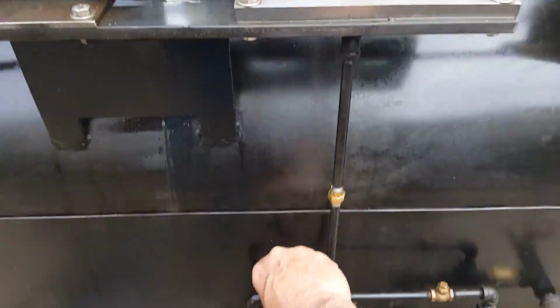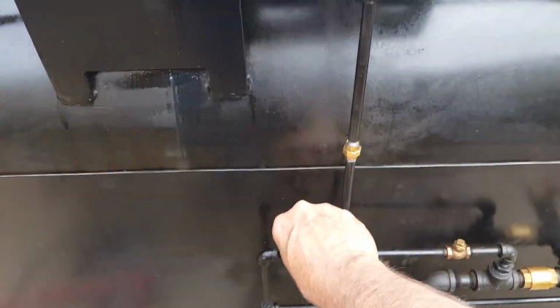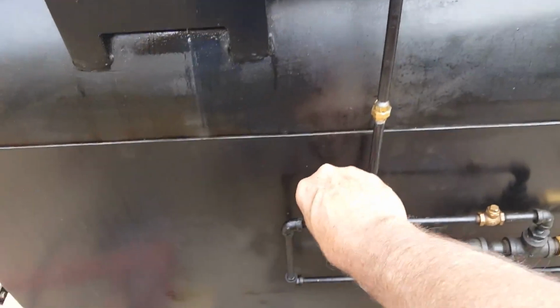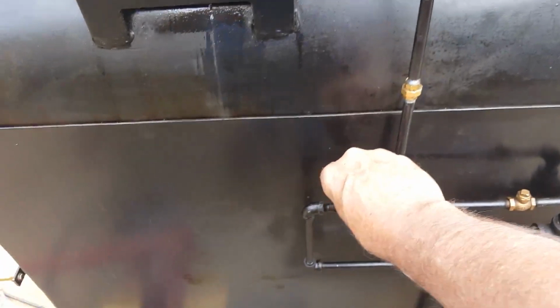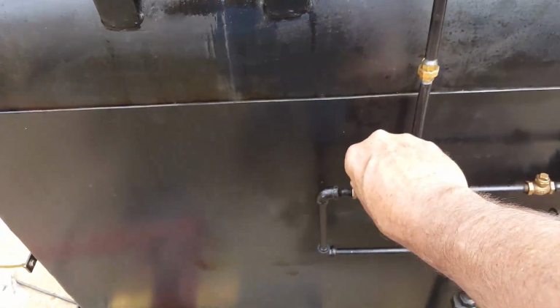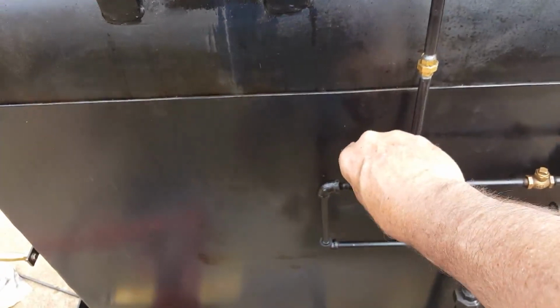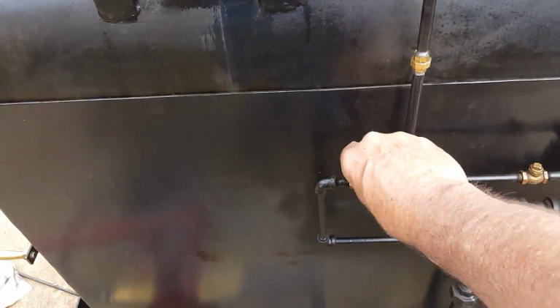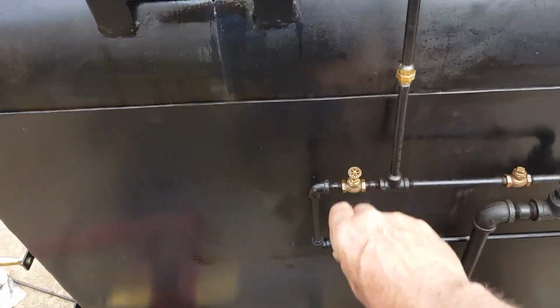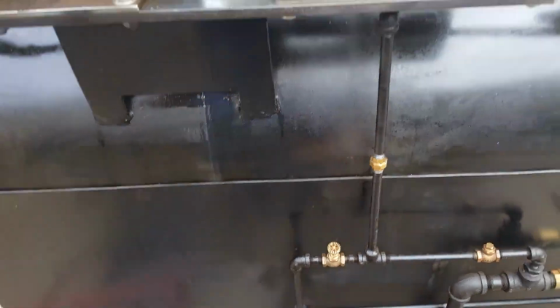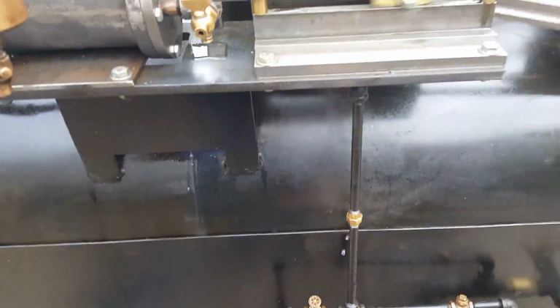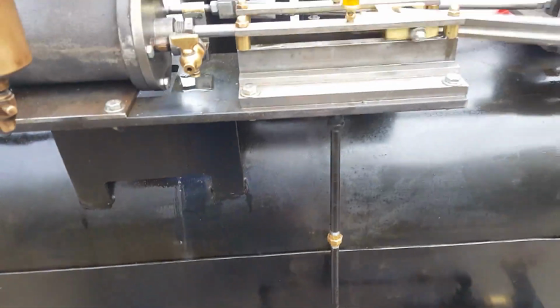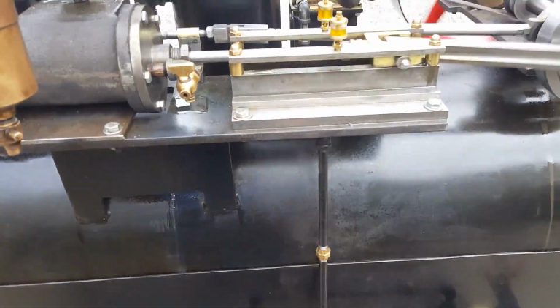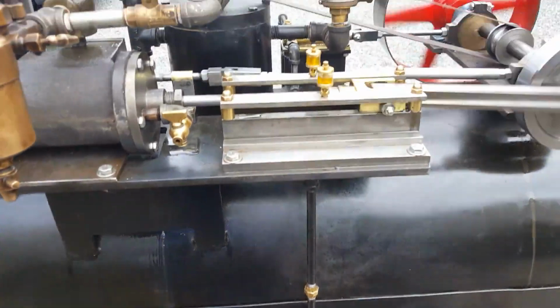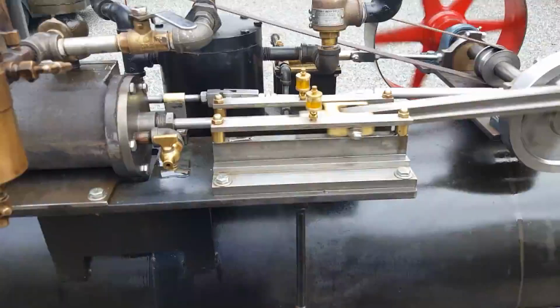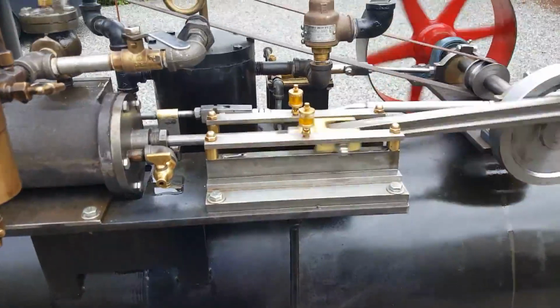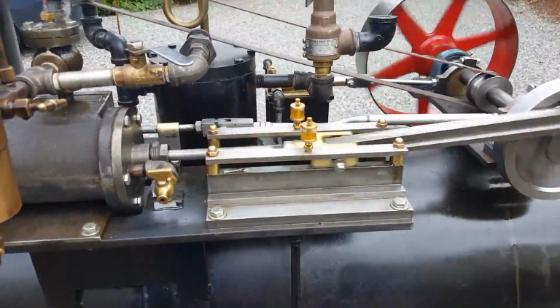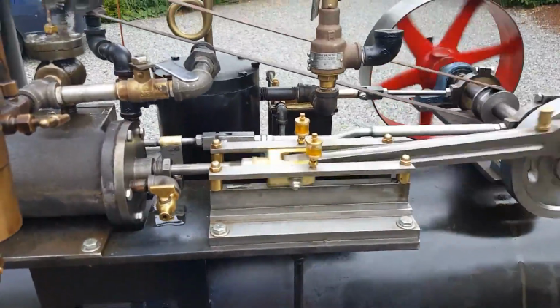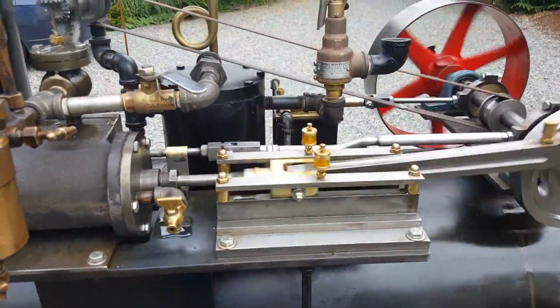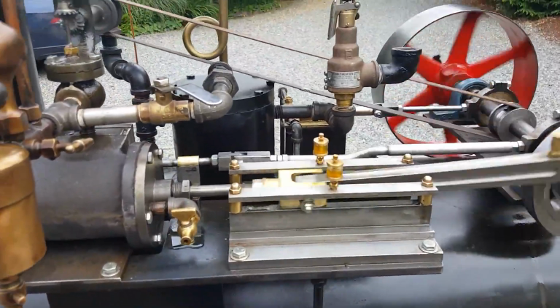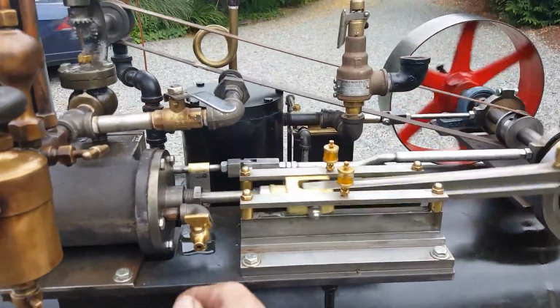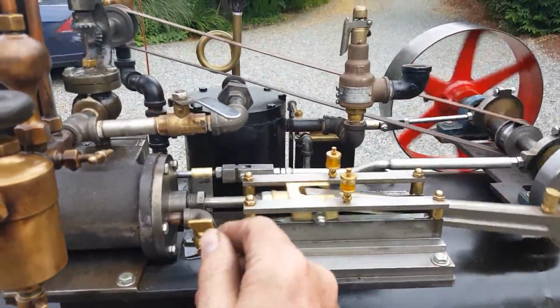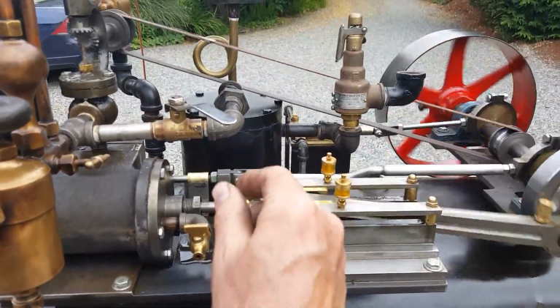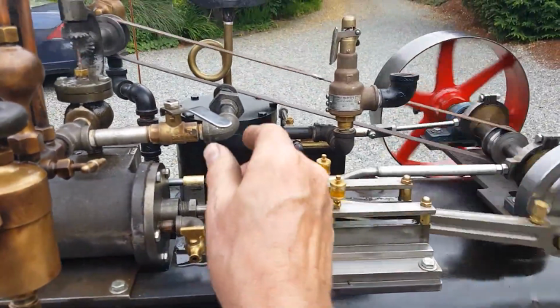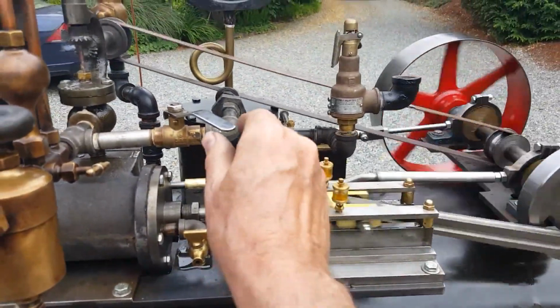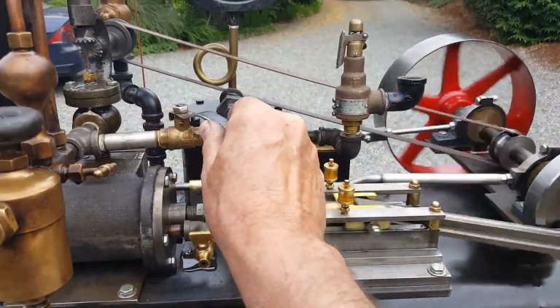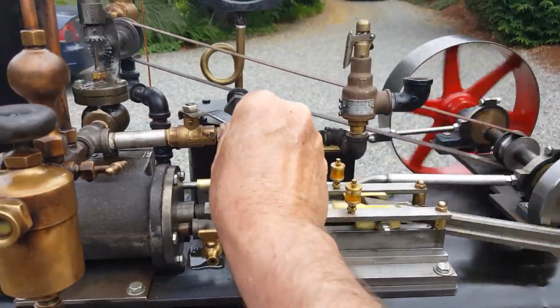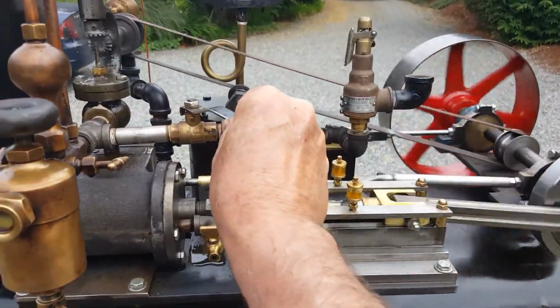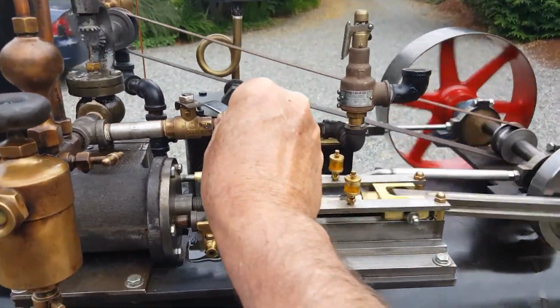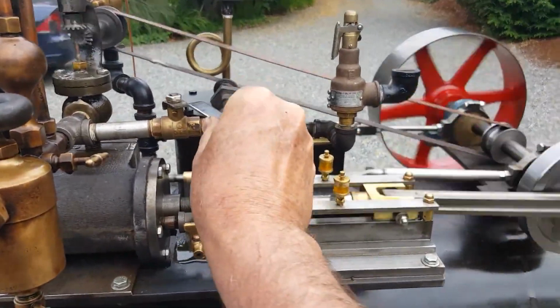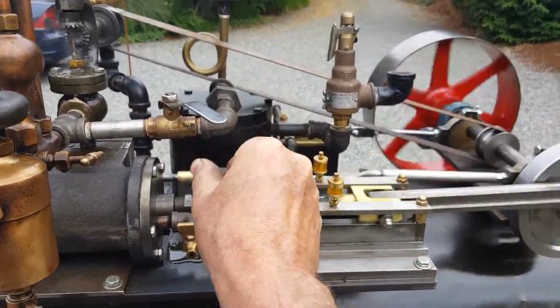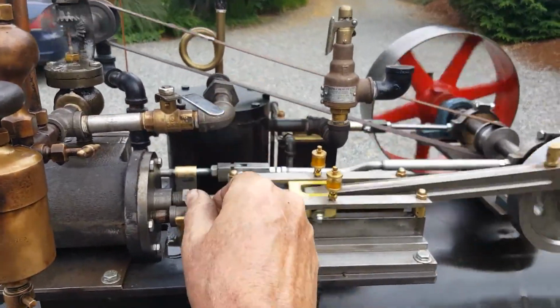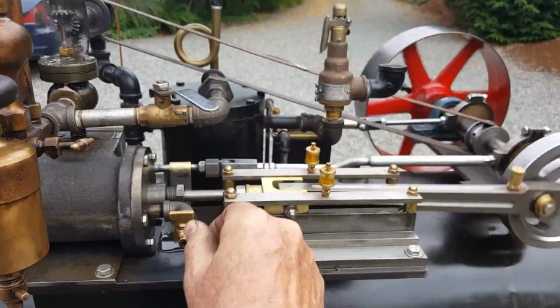So I'm opening this valve now, stopping the water from going into the boiler.